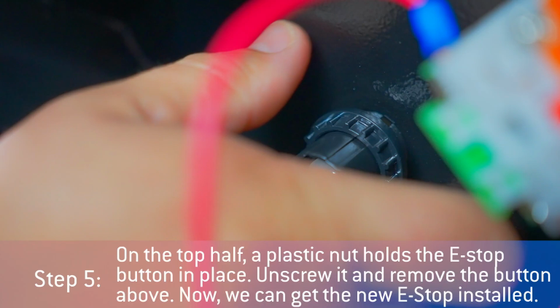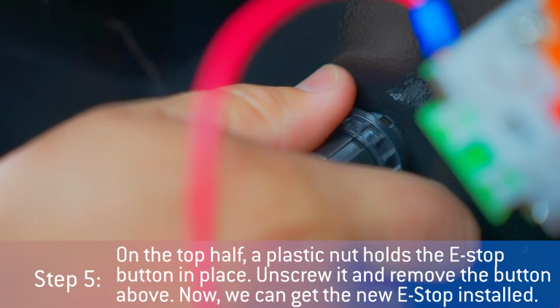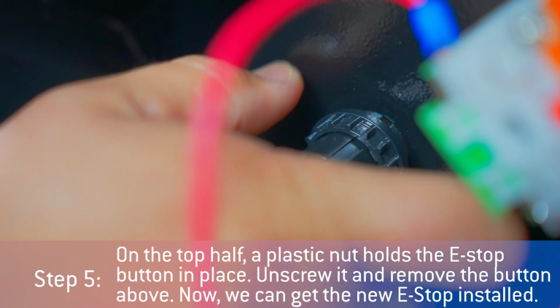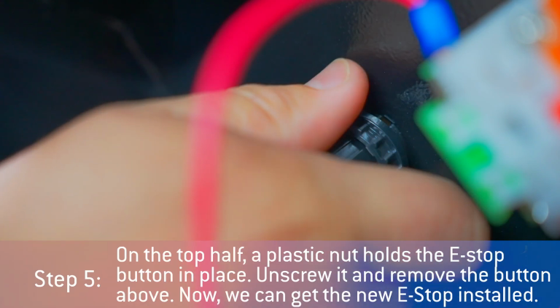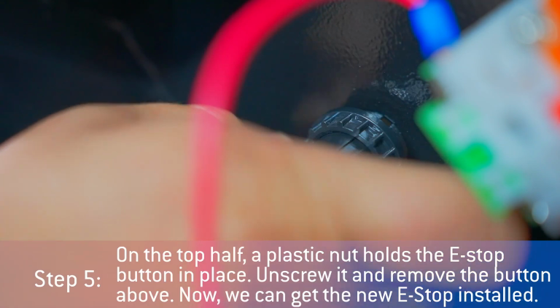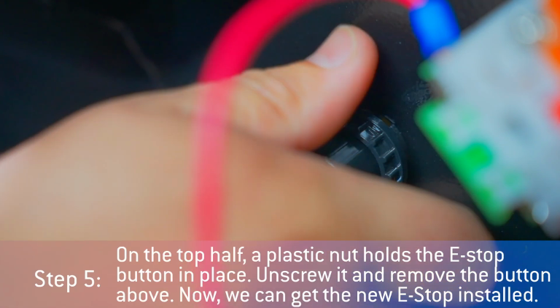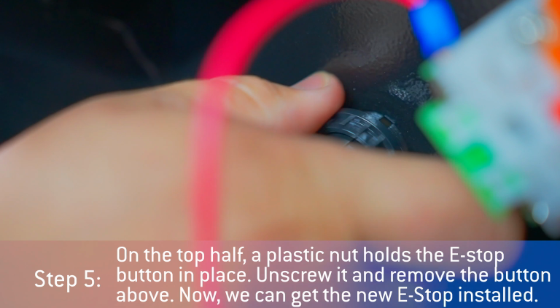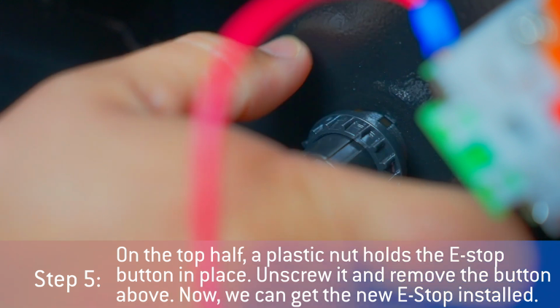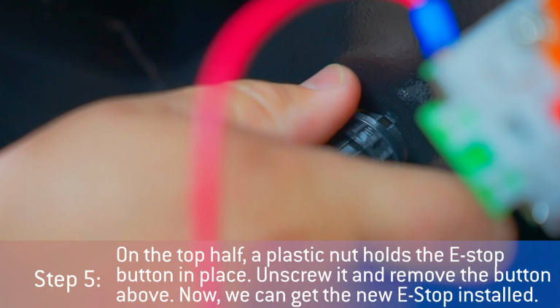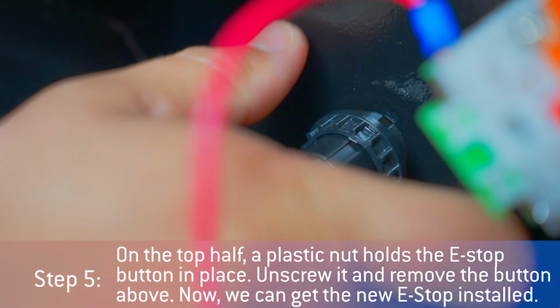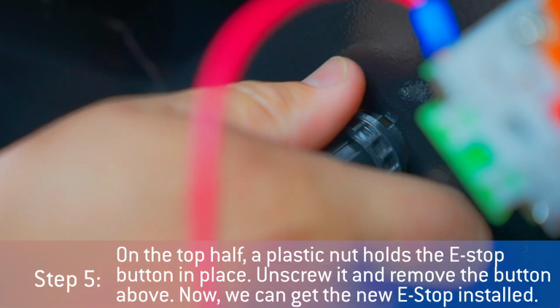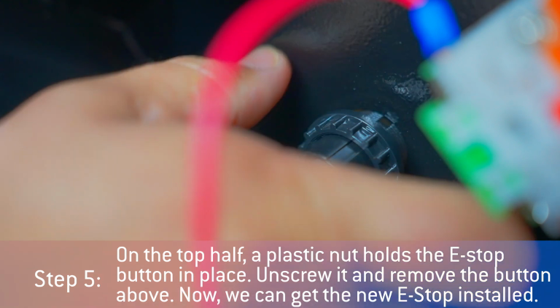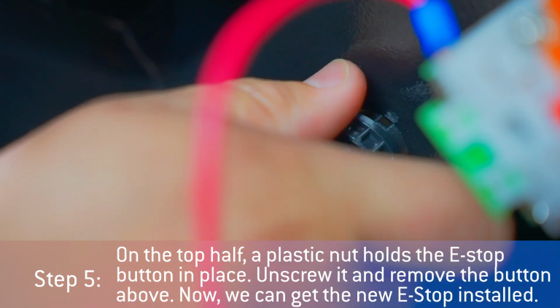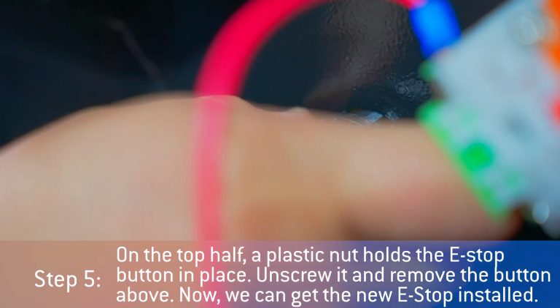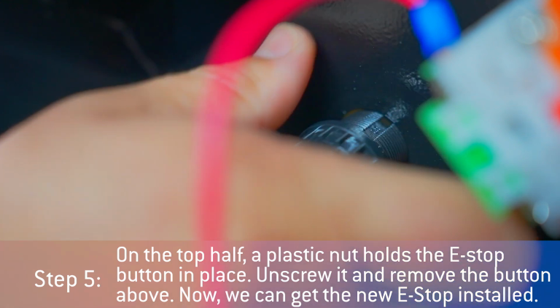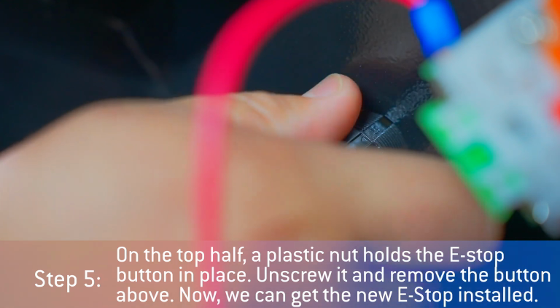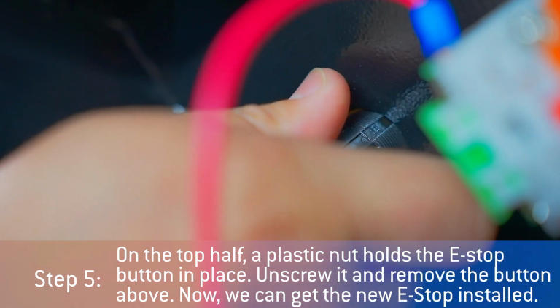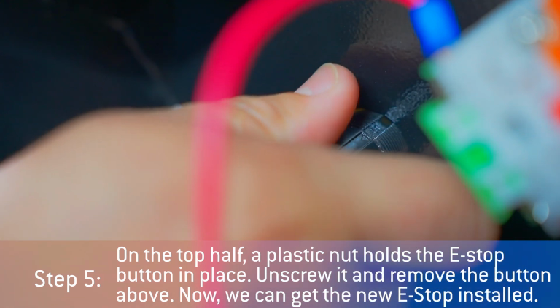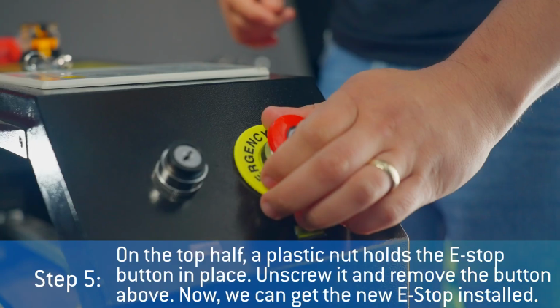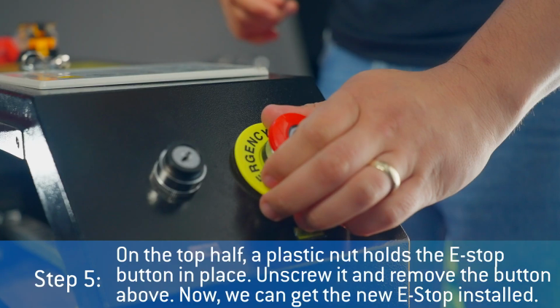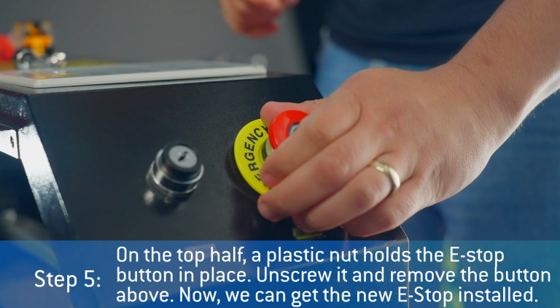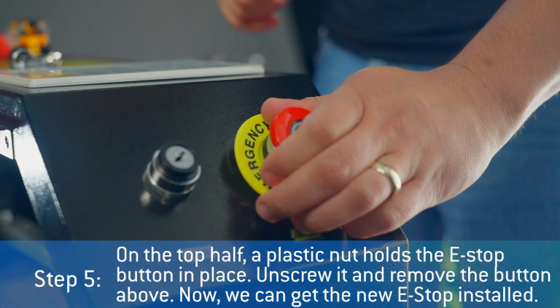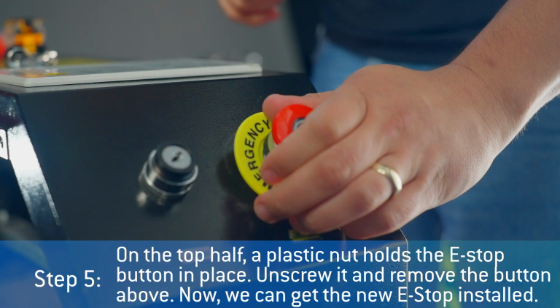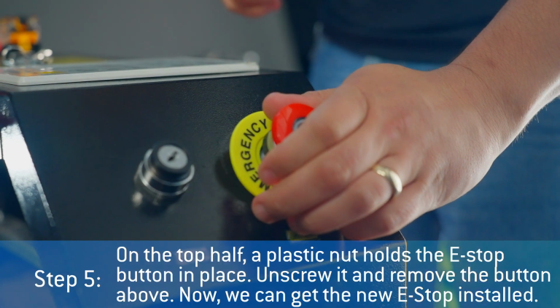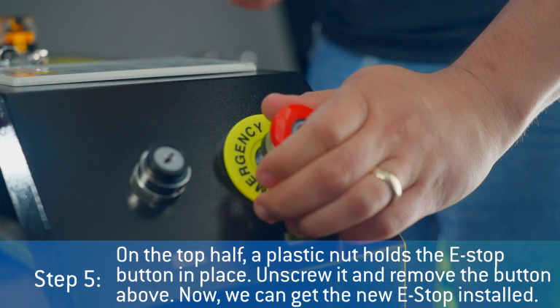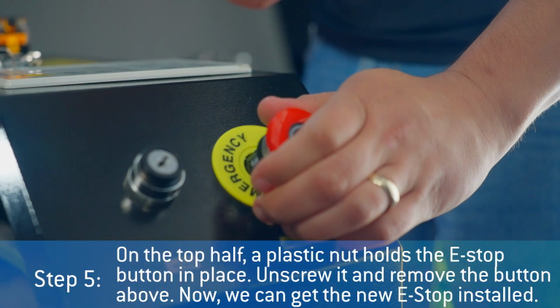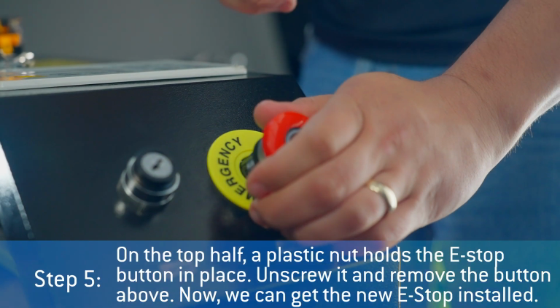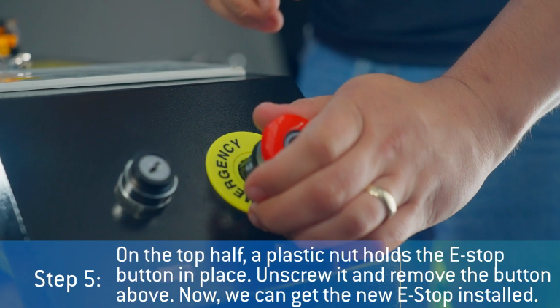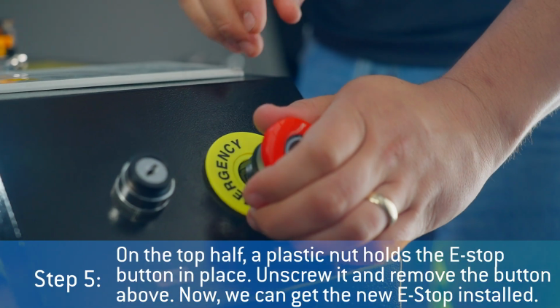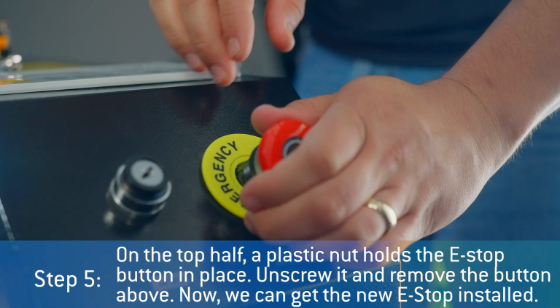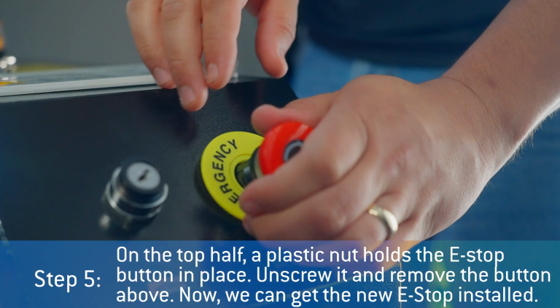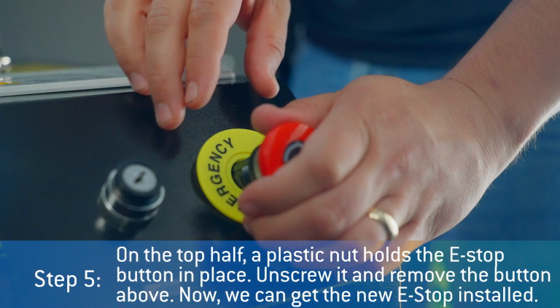On the top half, a plastic nut holds the e-stop button in place. Unscrew it and remove the button above.